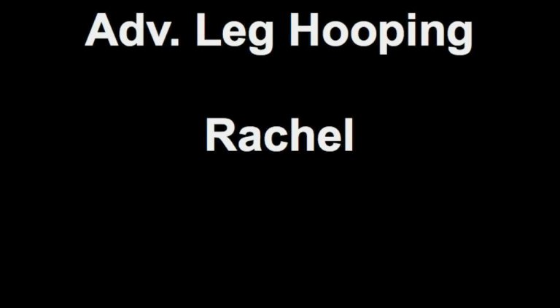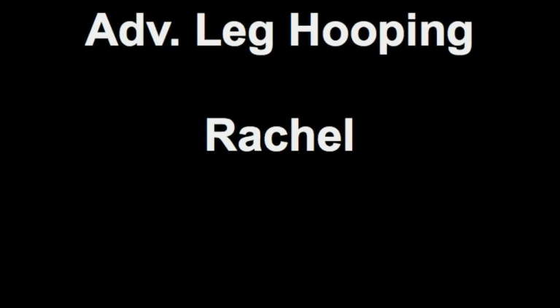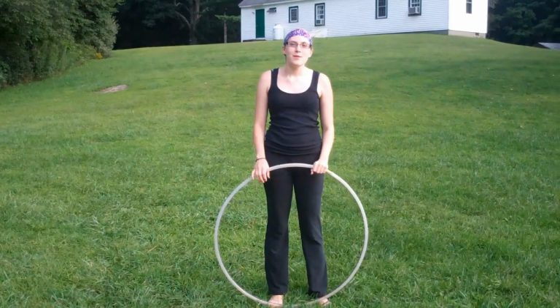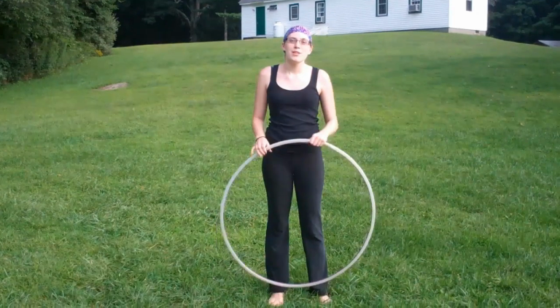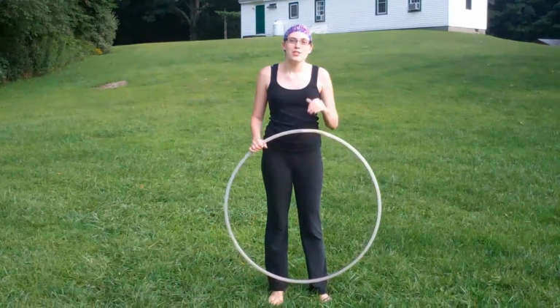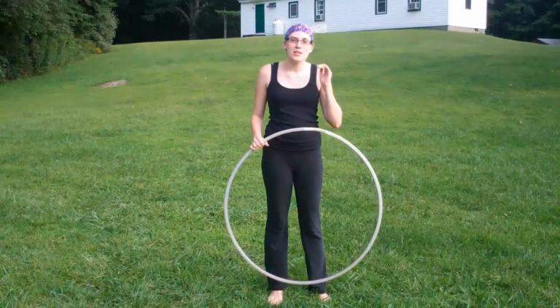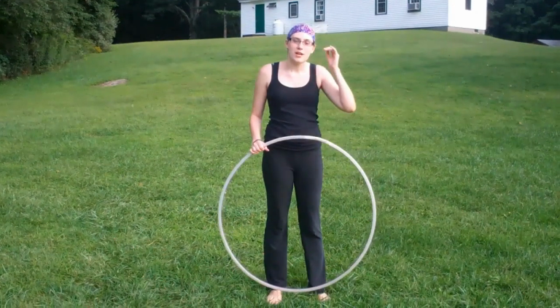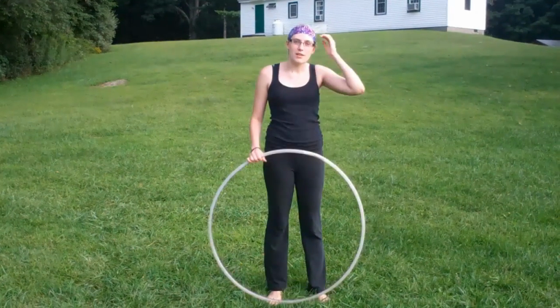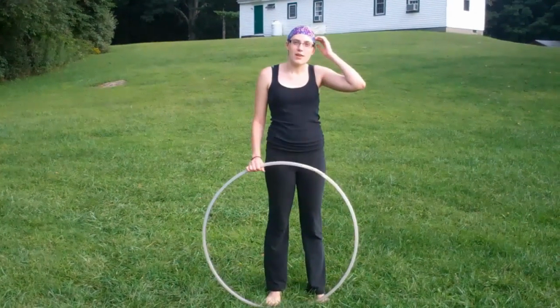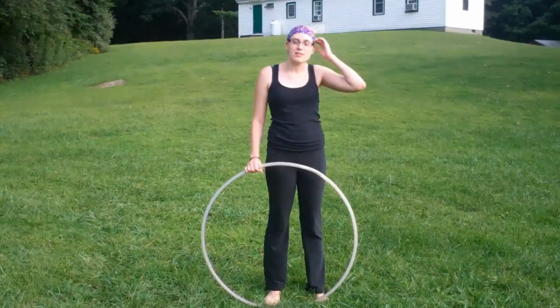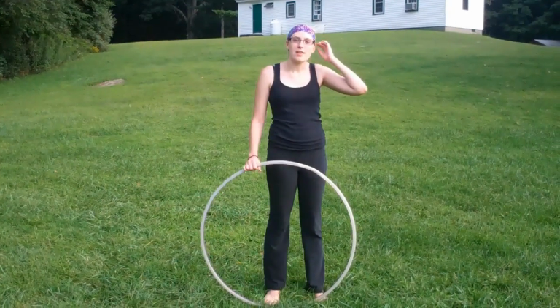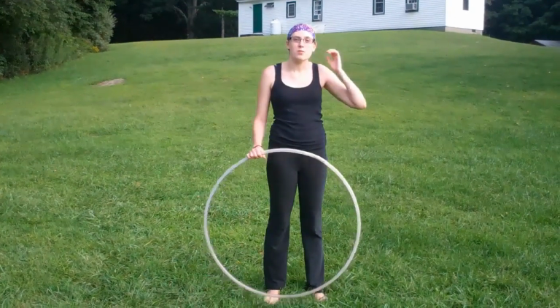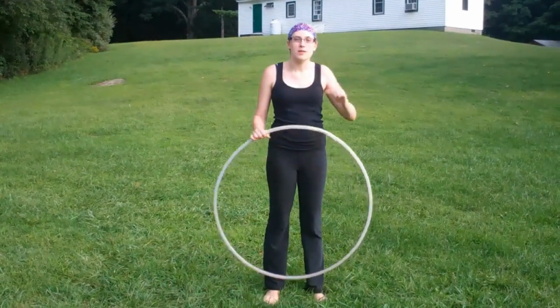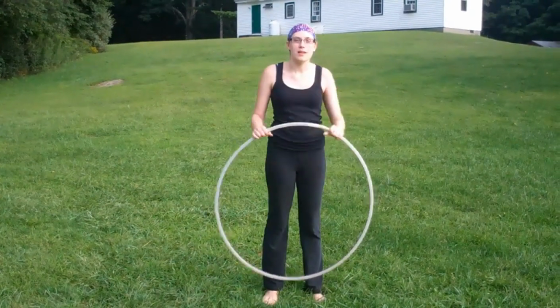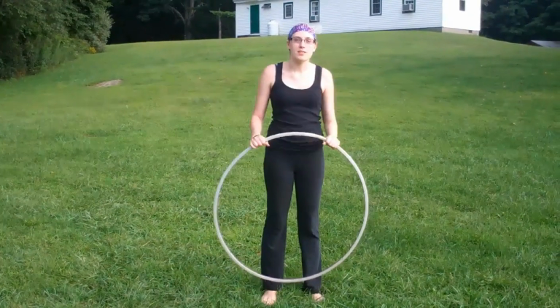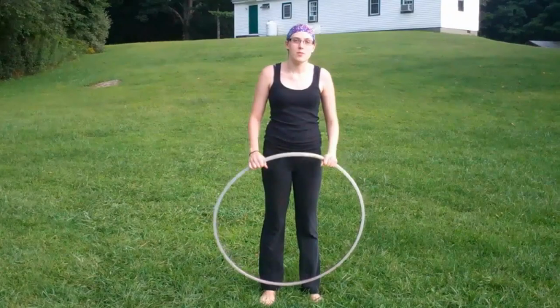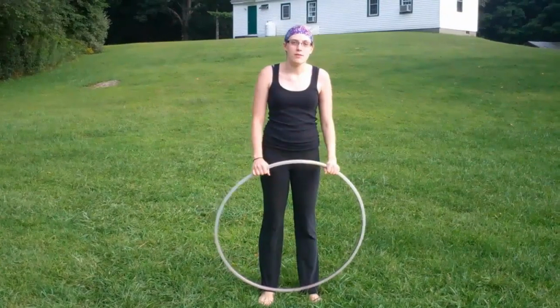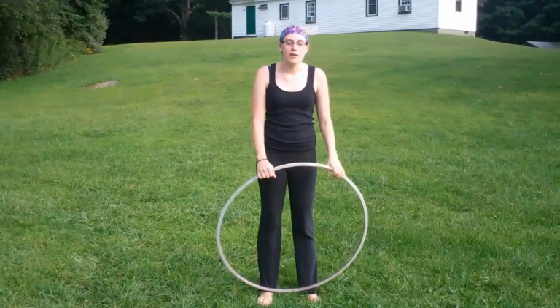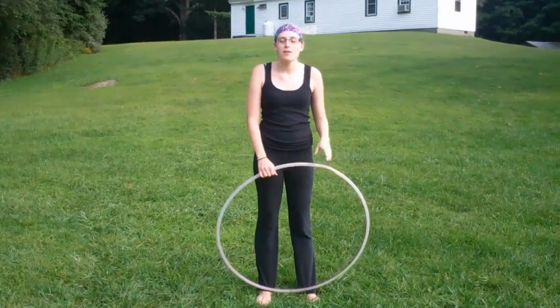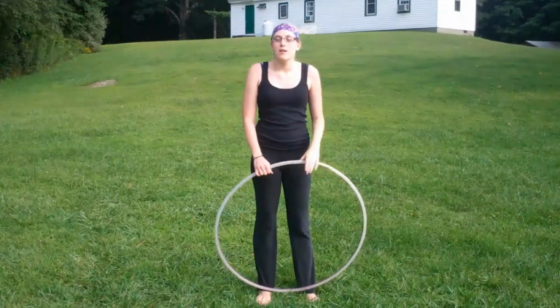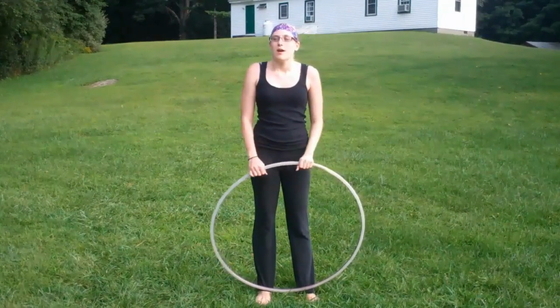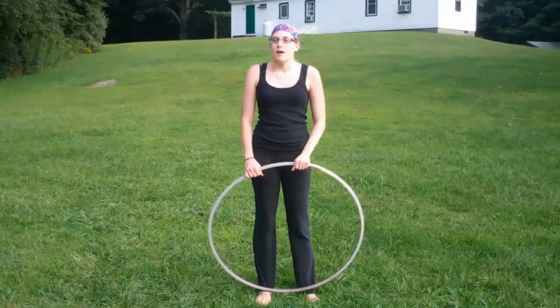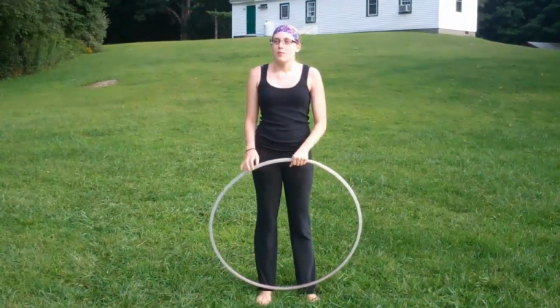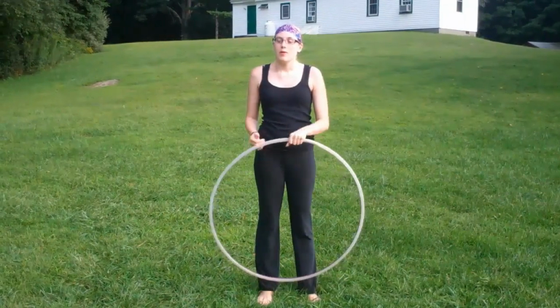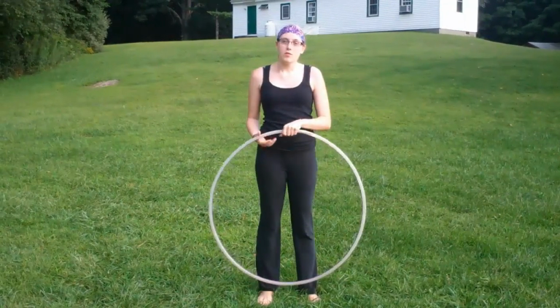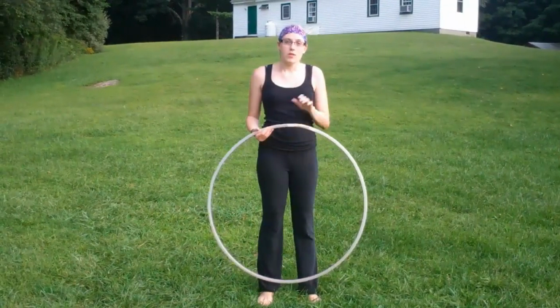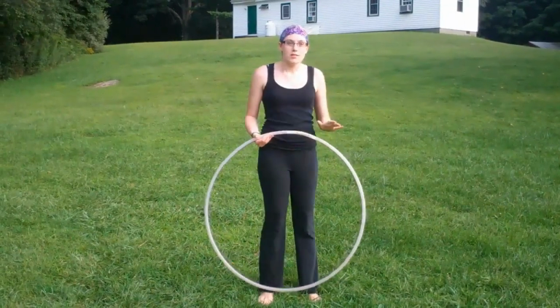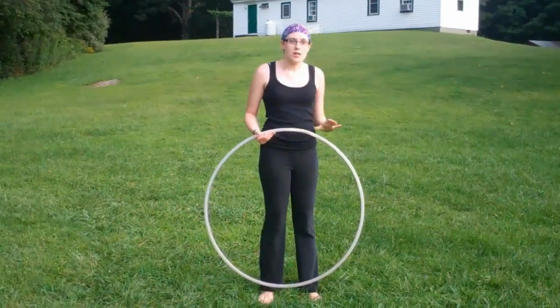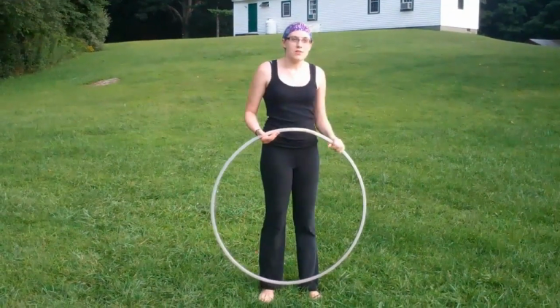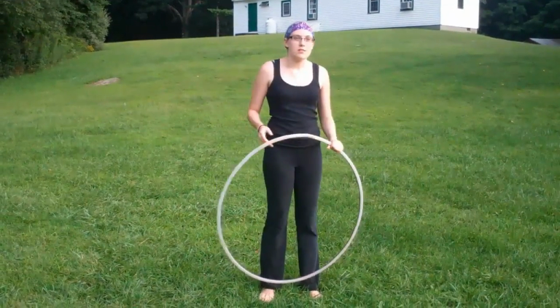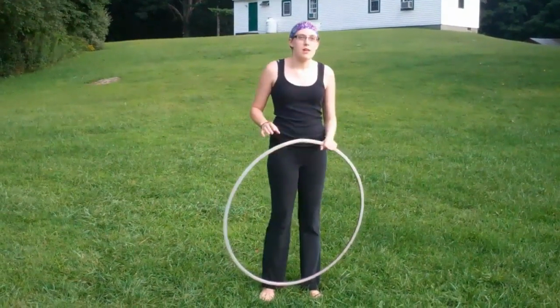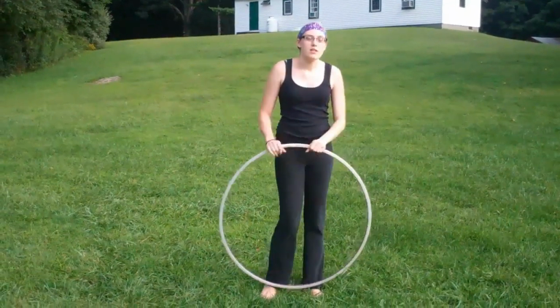Hi, I'm Rachel. I taught the advanced leg hooping class here at Wild Farm. We went over a lot of stuff in this class.